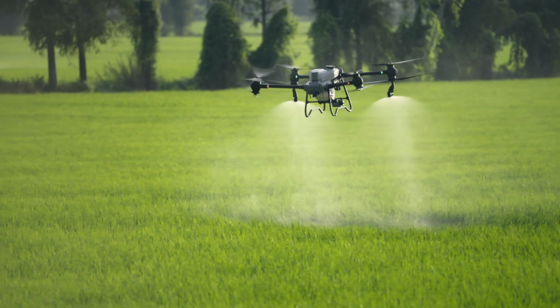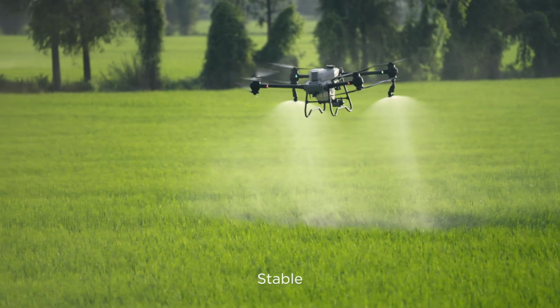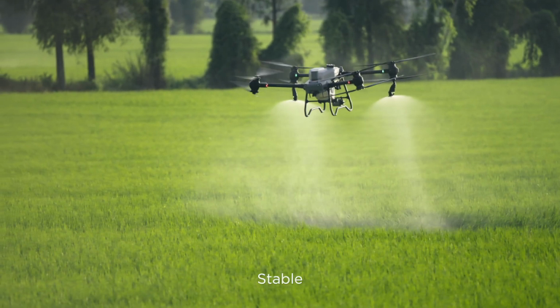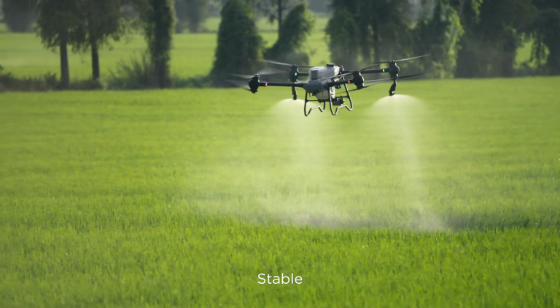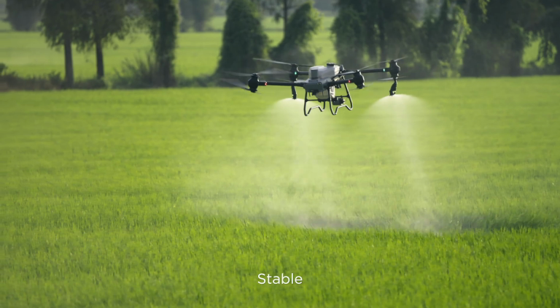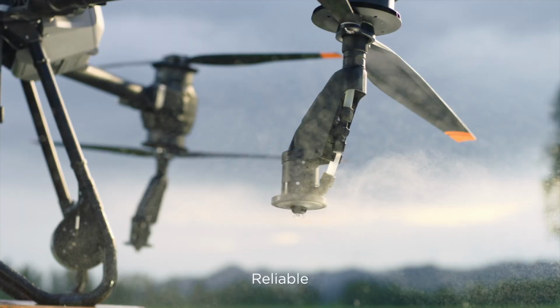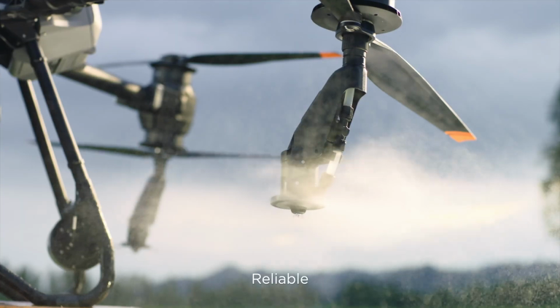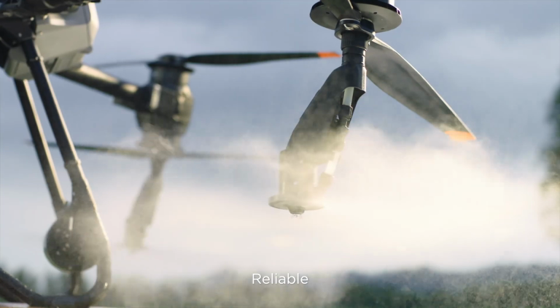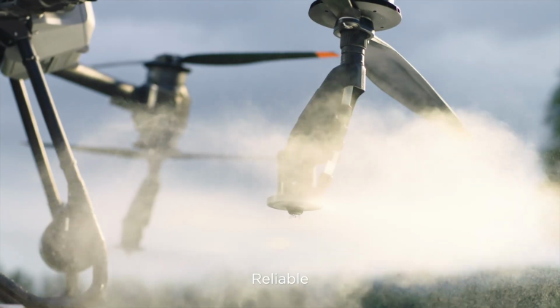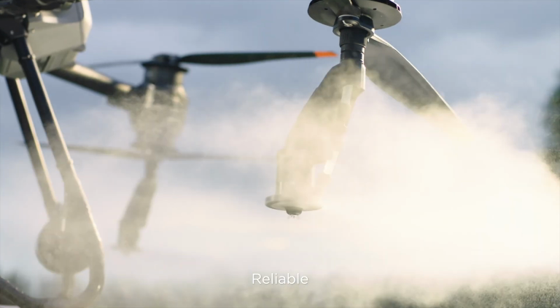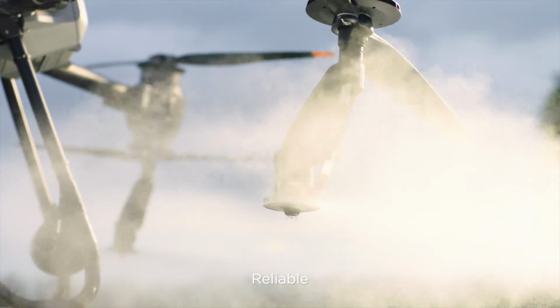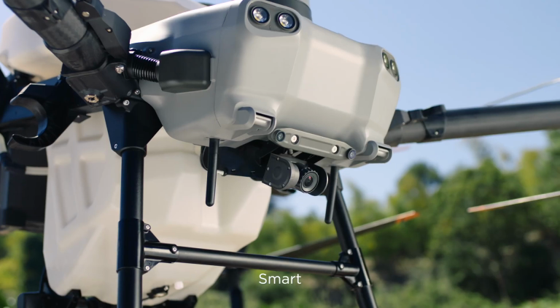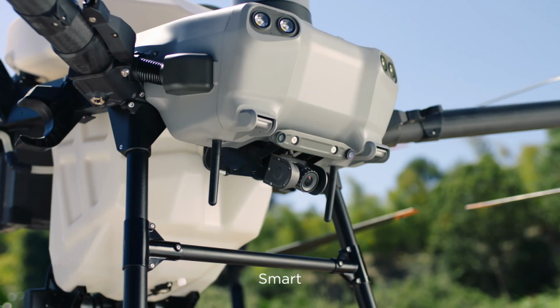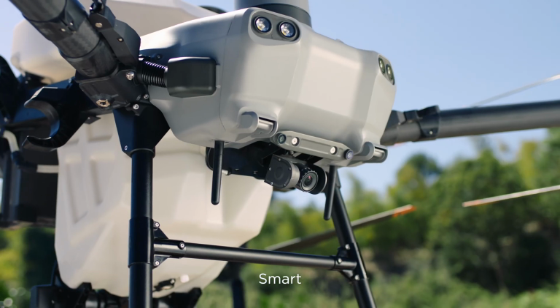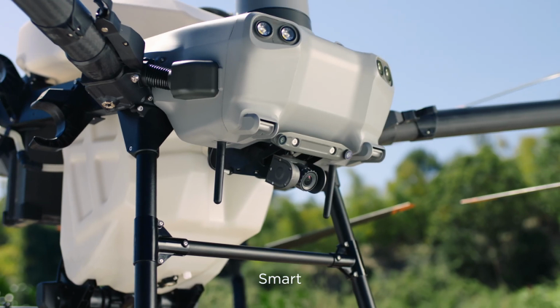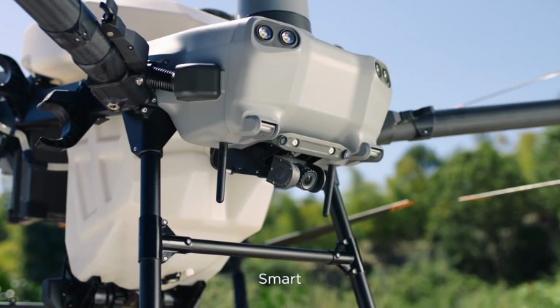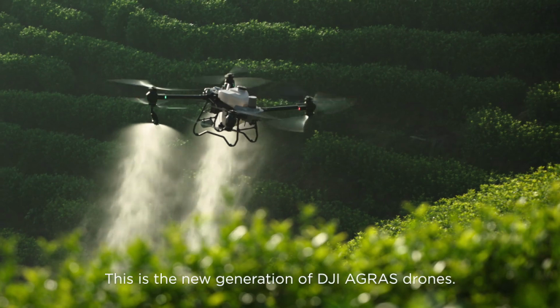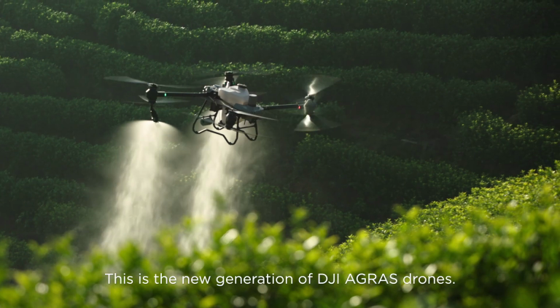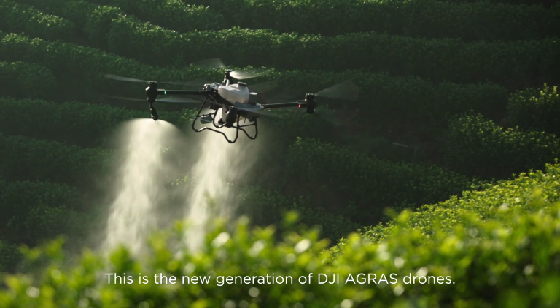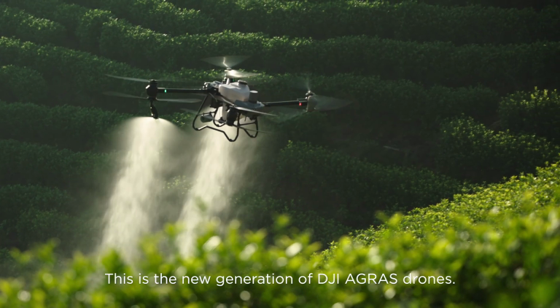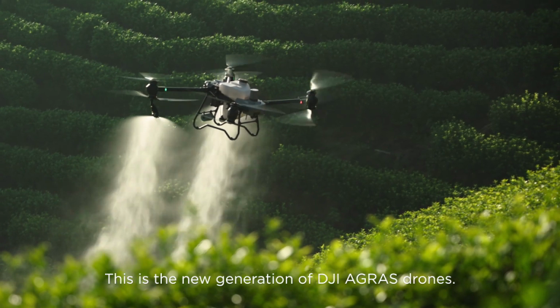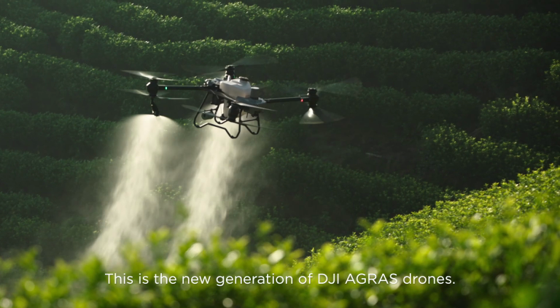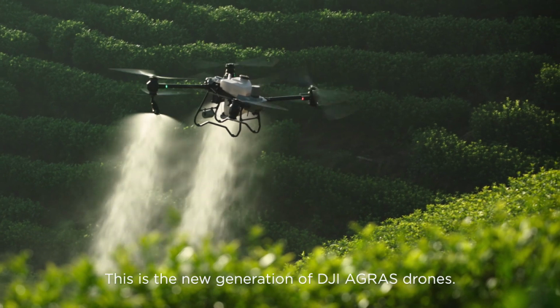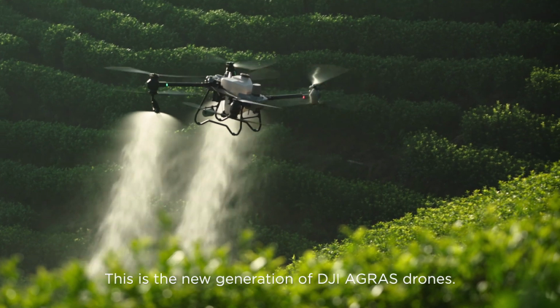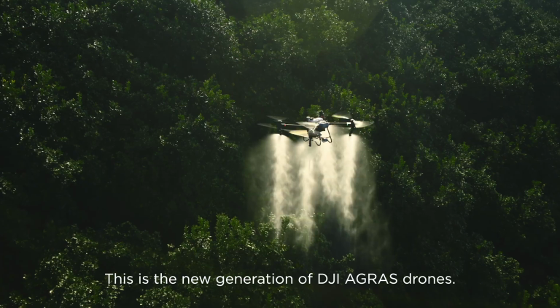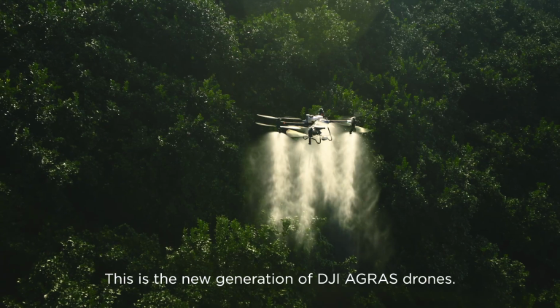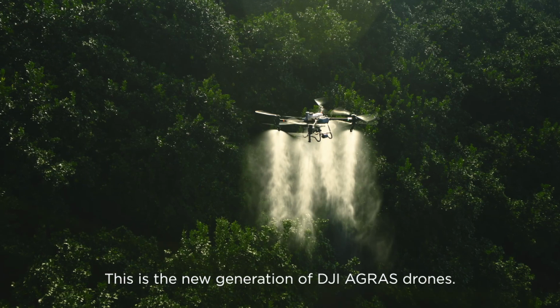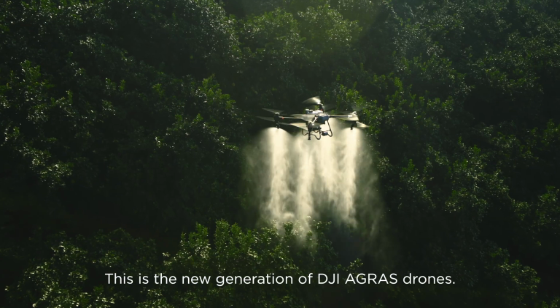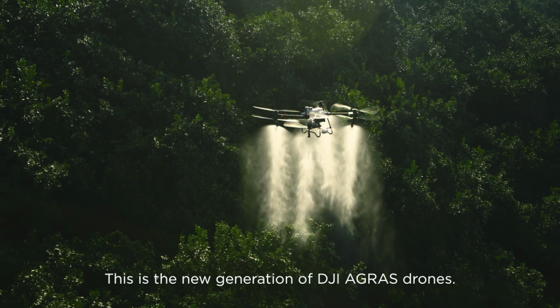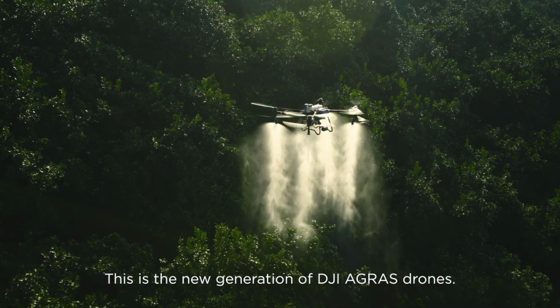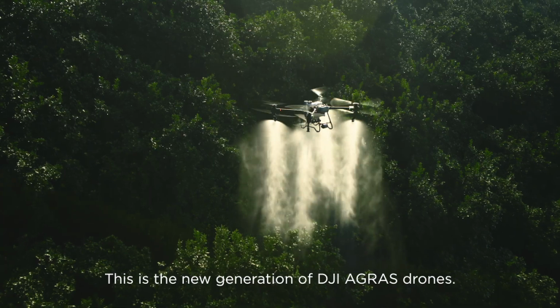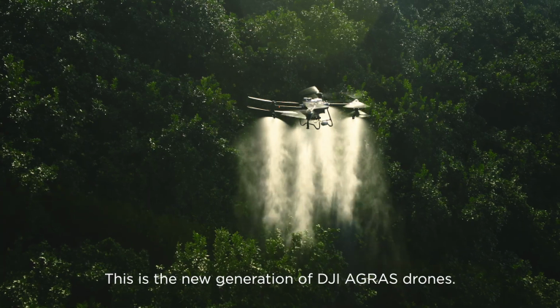Stable. Reliable. Smart. This is the new generation of DJI Agris drones.